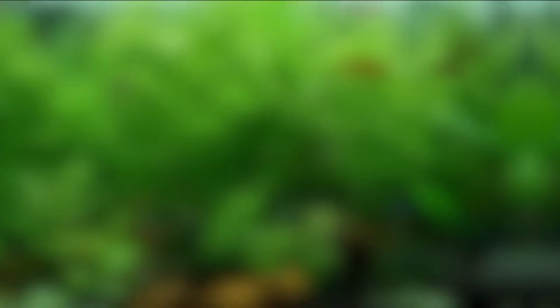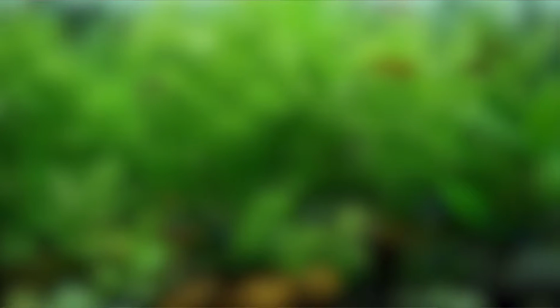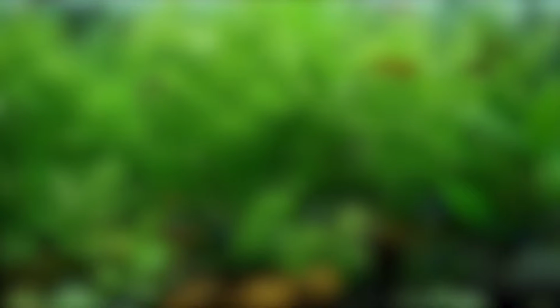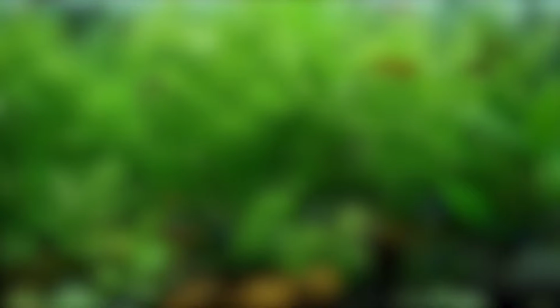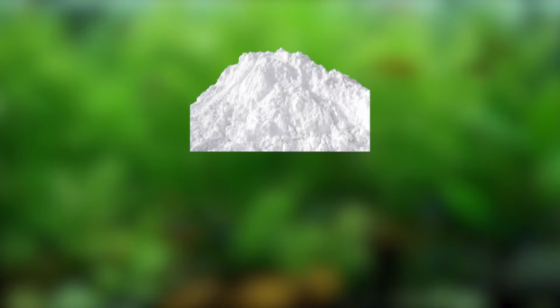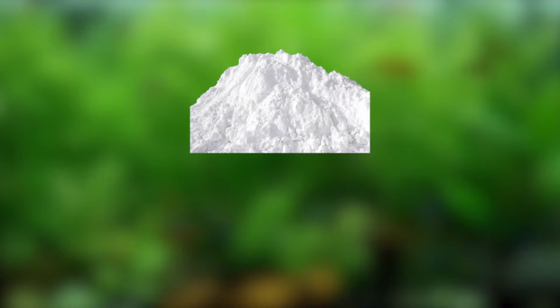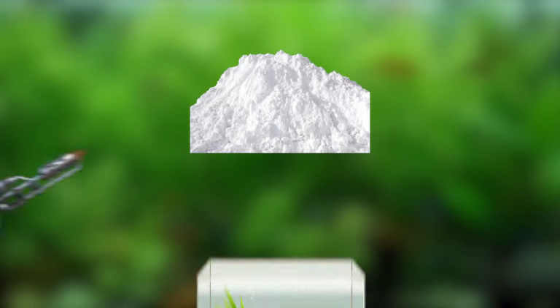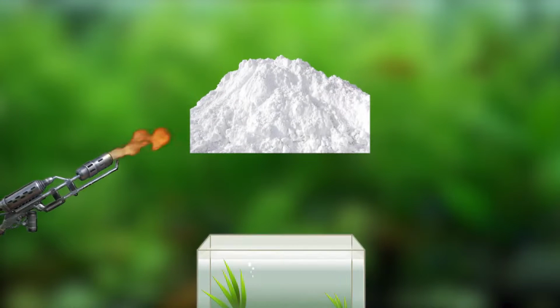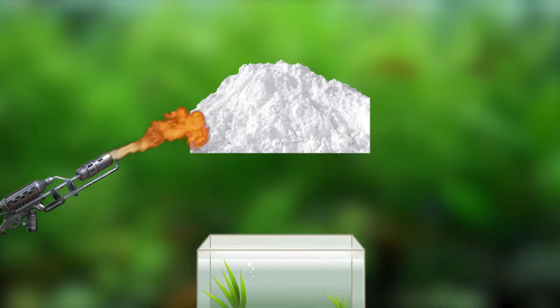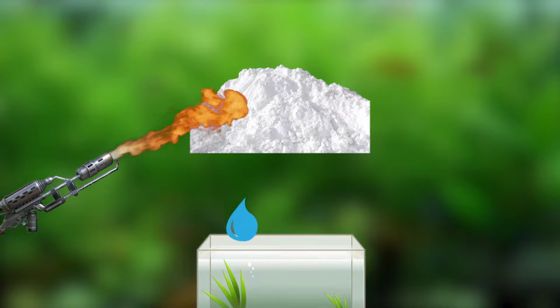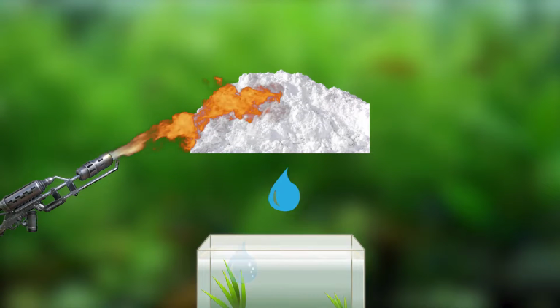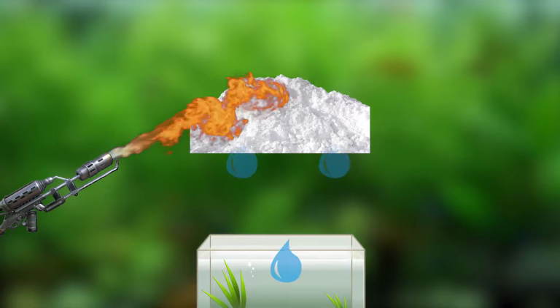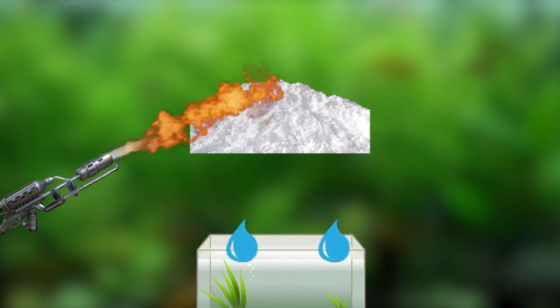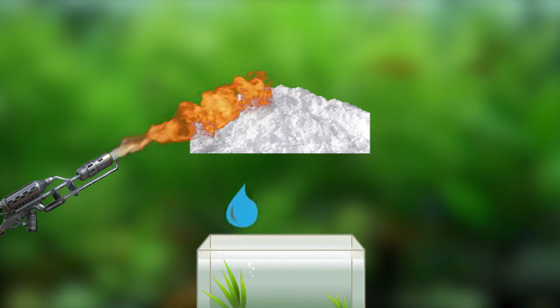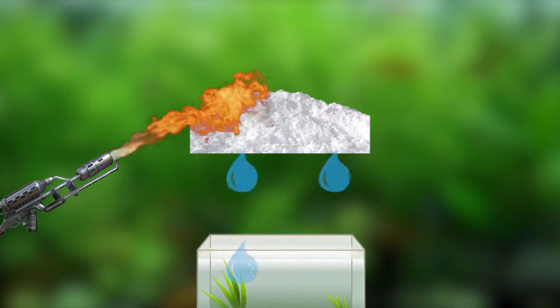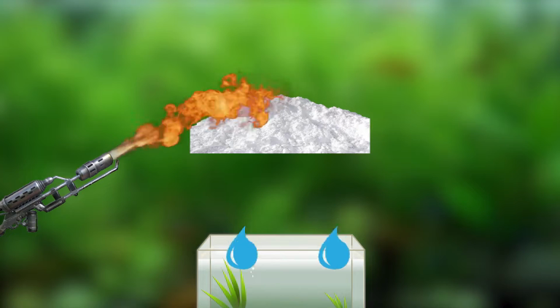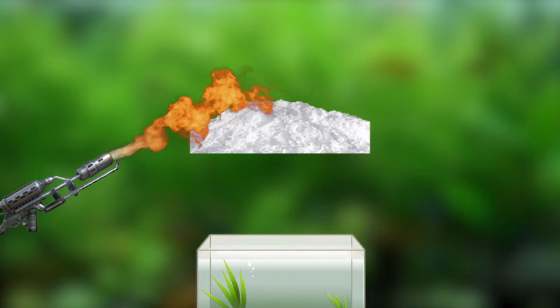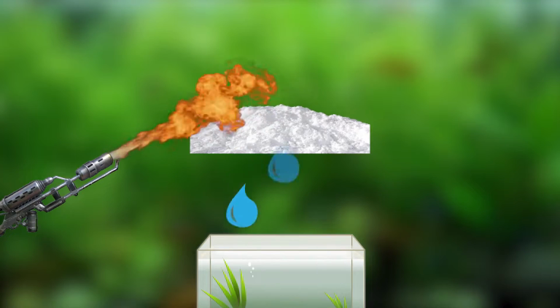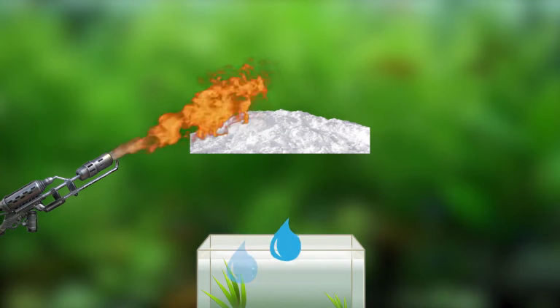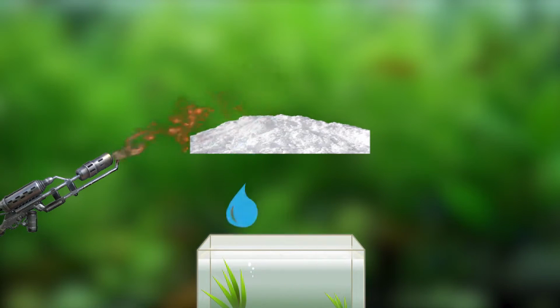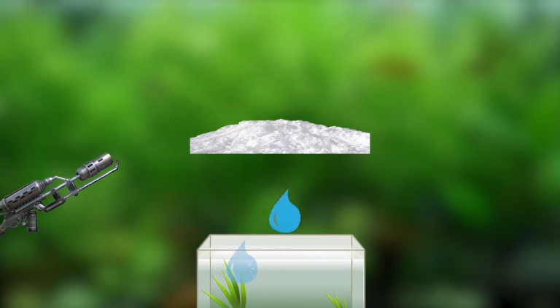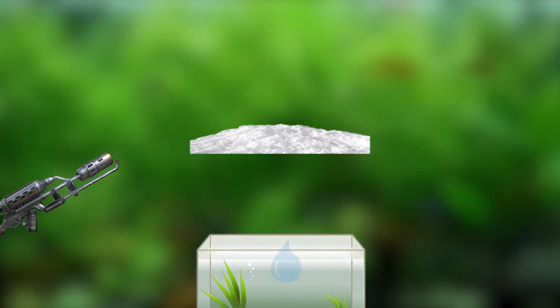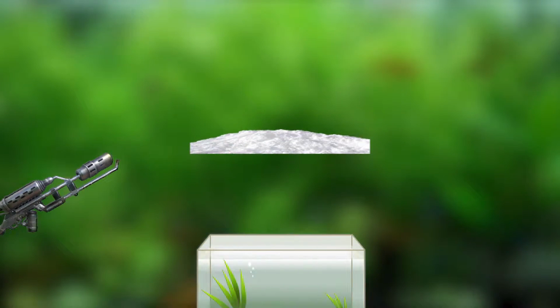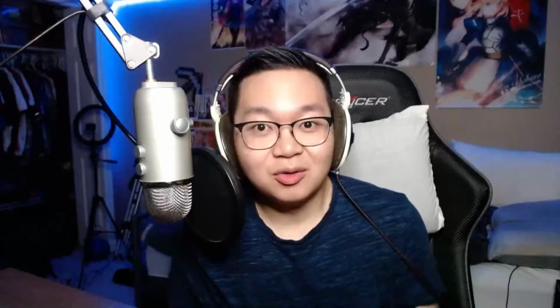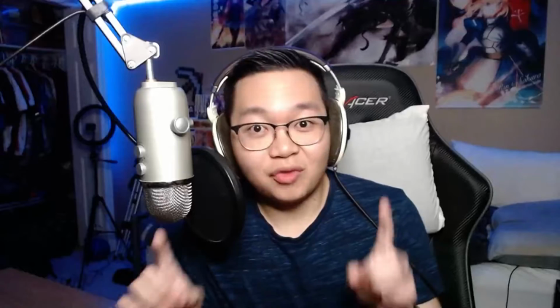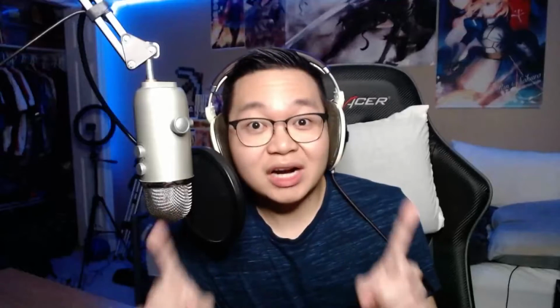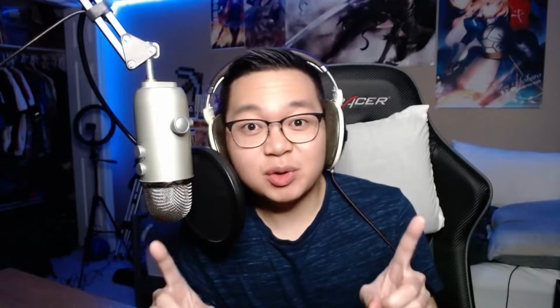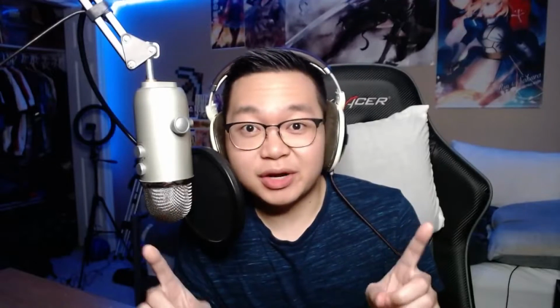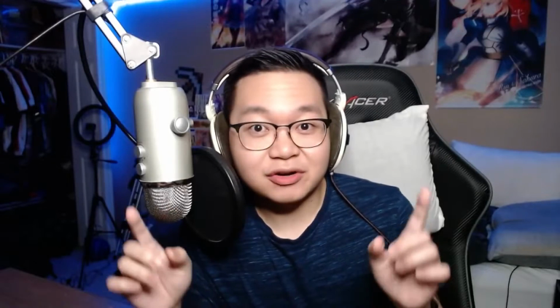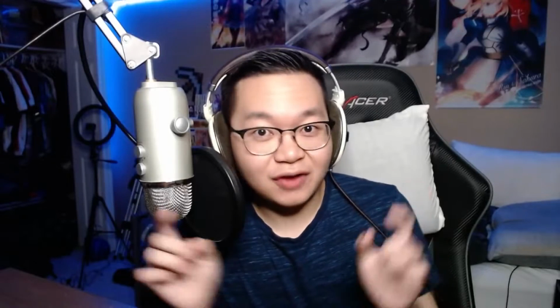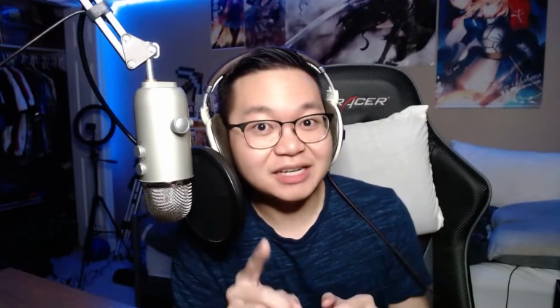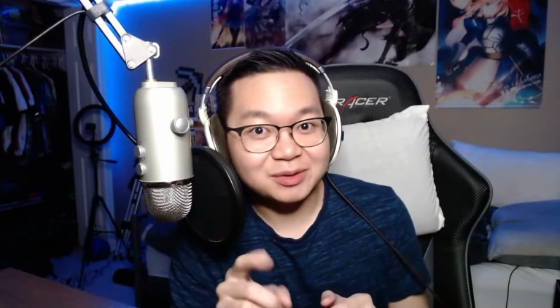Can you take snow, melt it, and use it as aquarium water? Well, that is what we're here to find out.